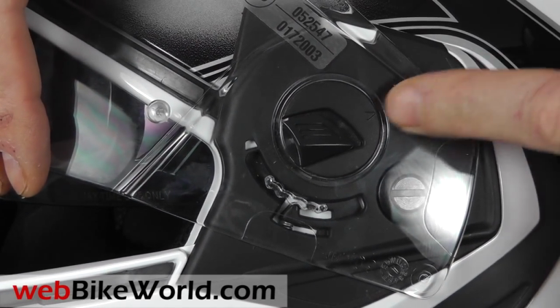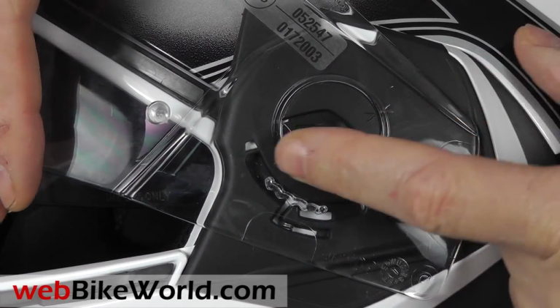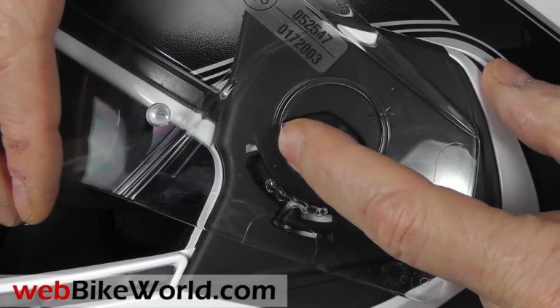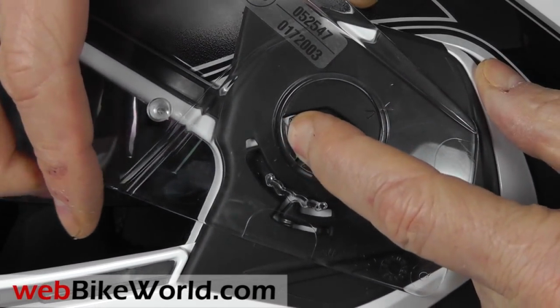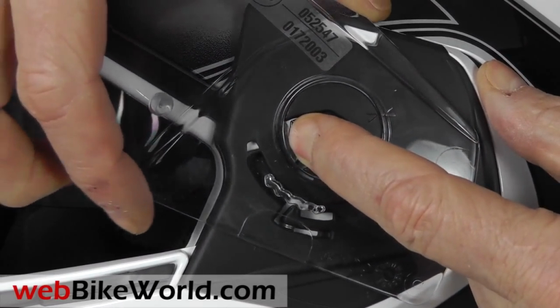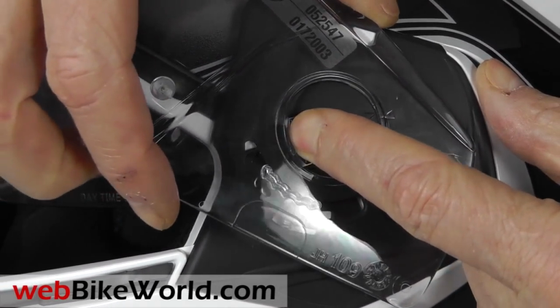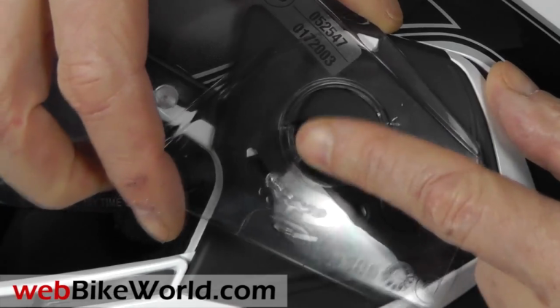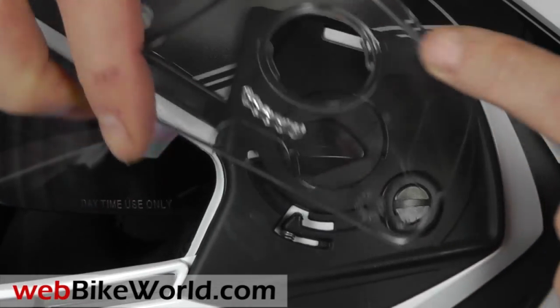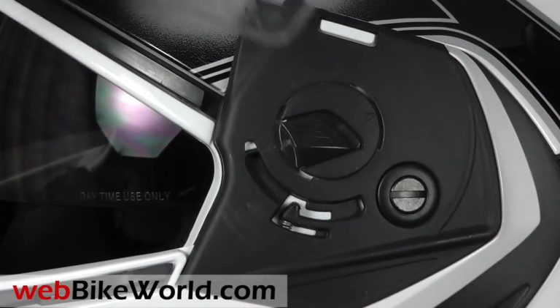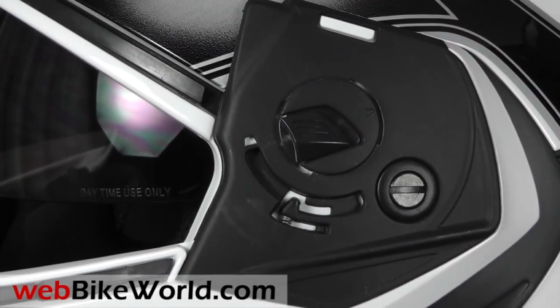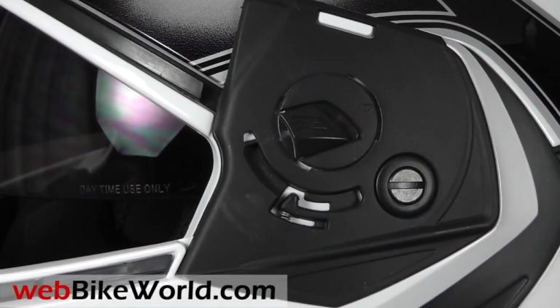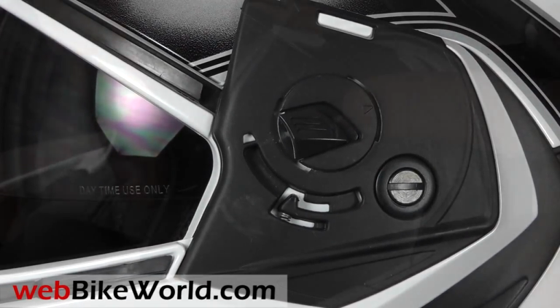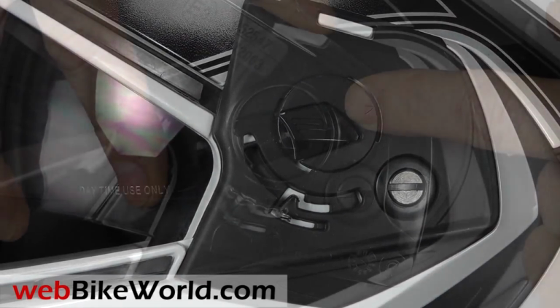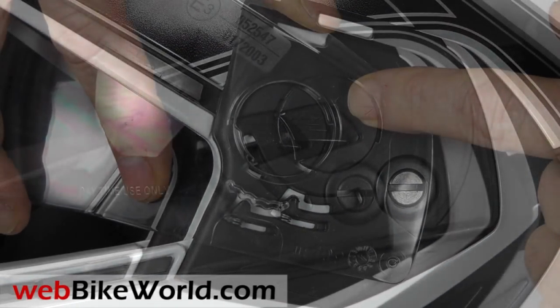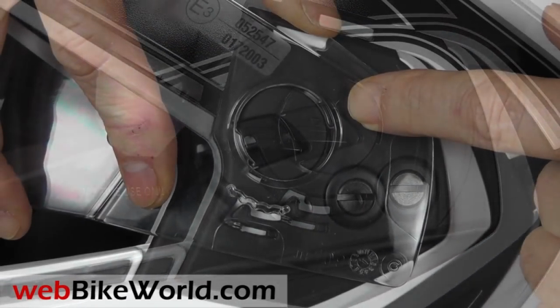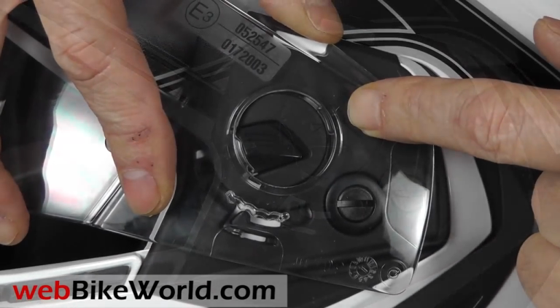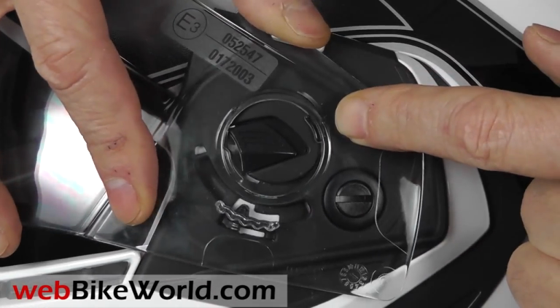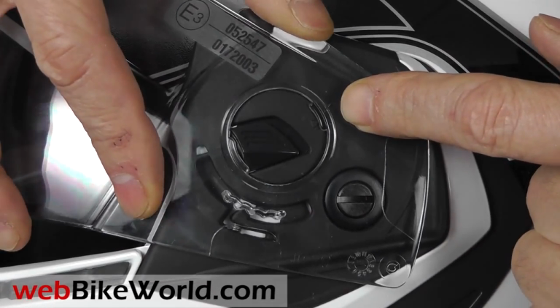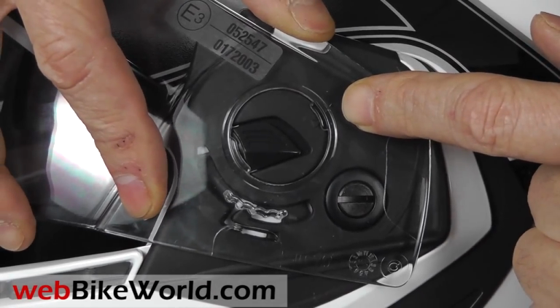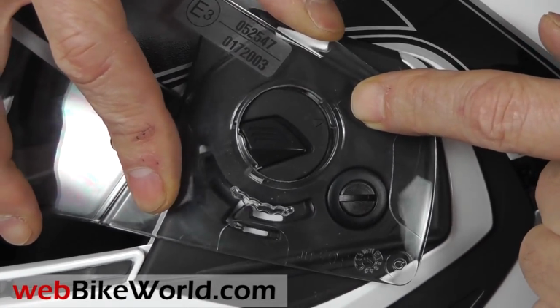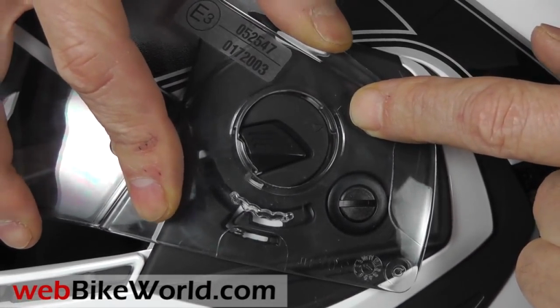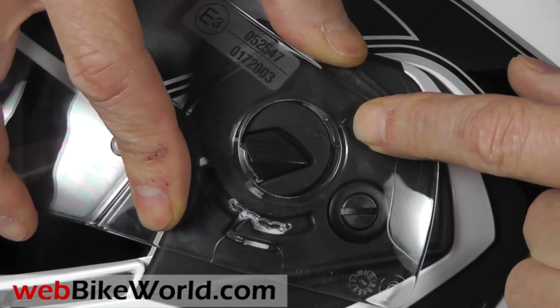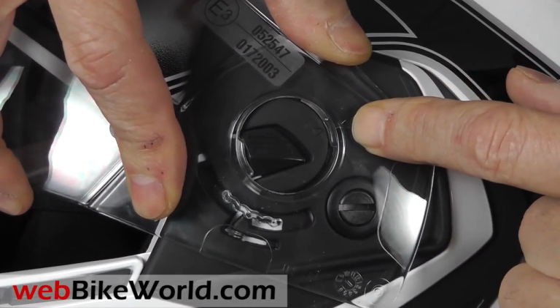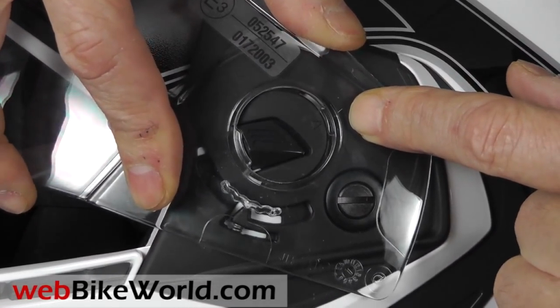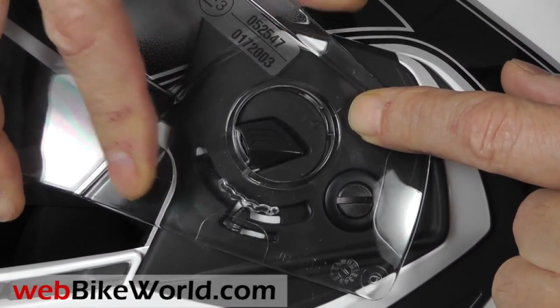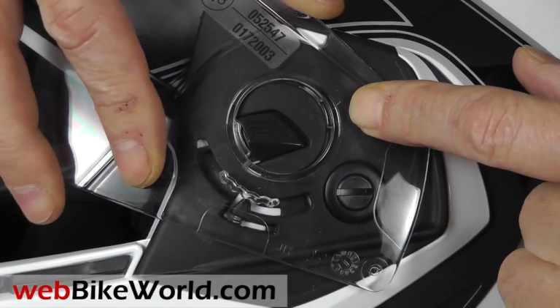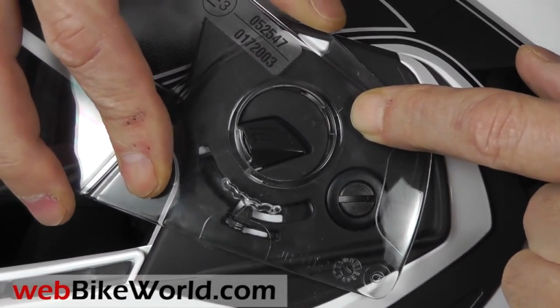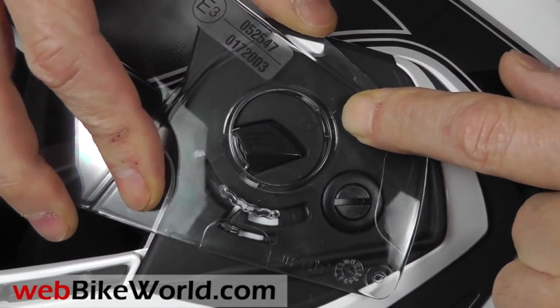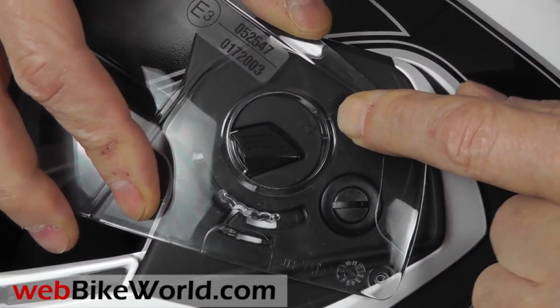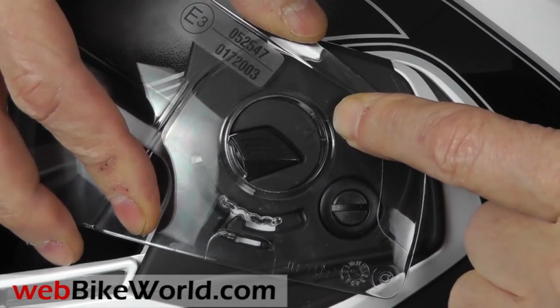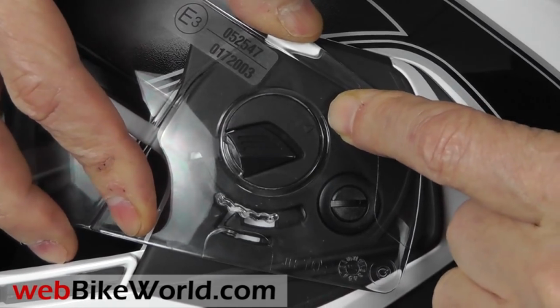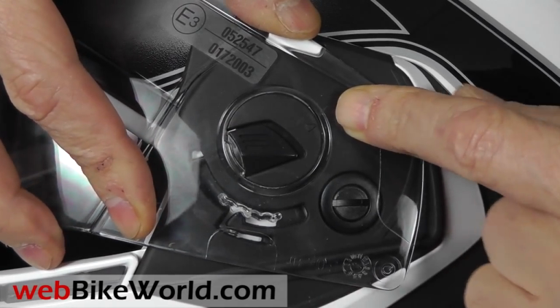Inserting it is a bit tricky. You have to line up the arrows, put the rear lip in place, push the shield forward, and it should snap right into place.